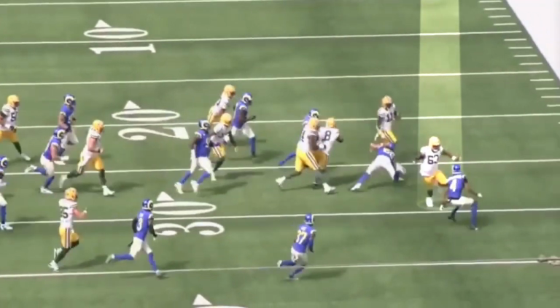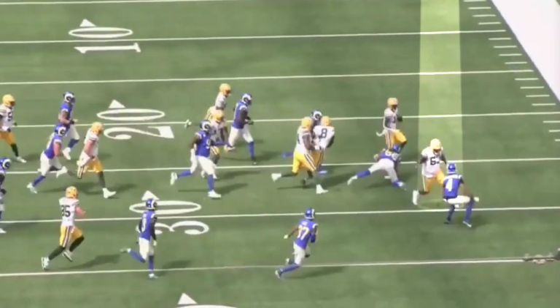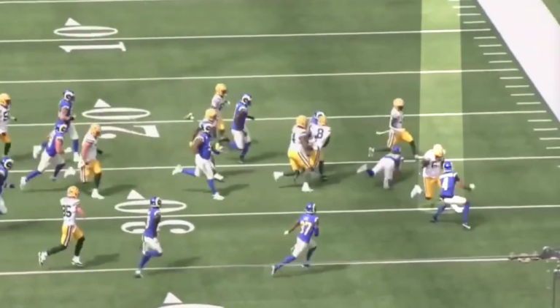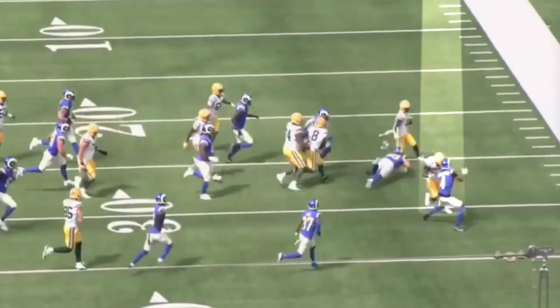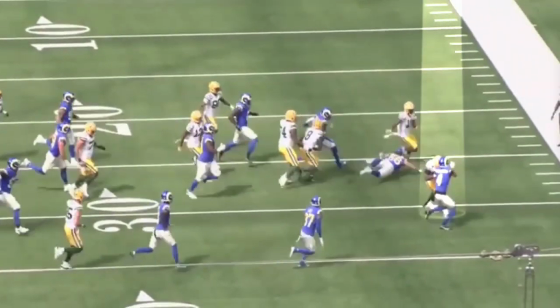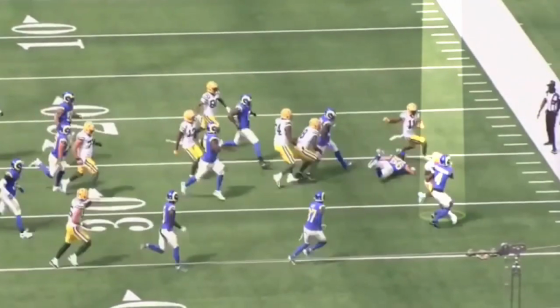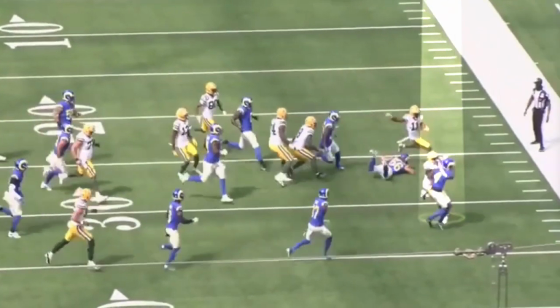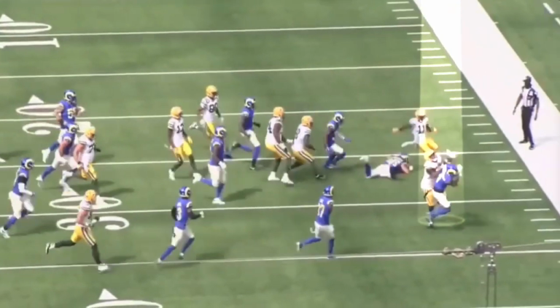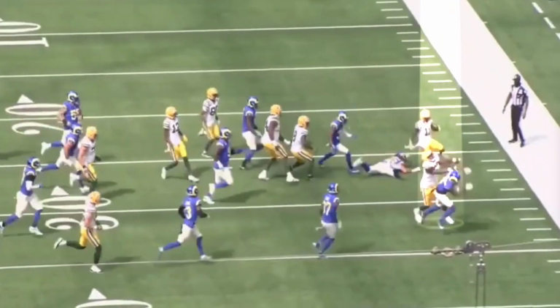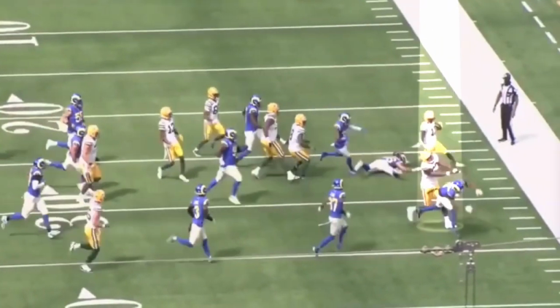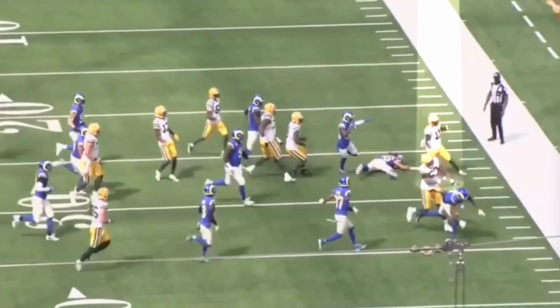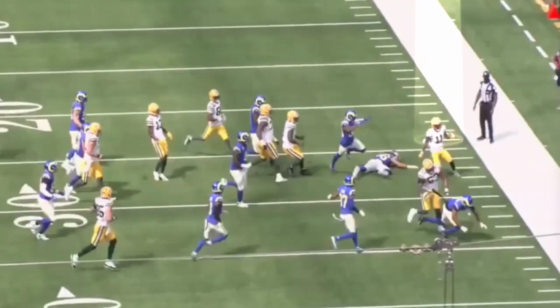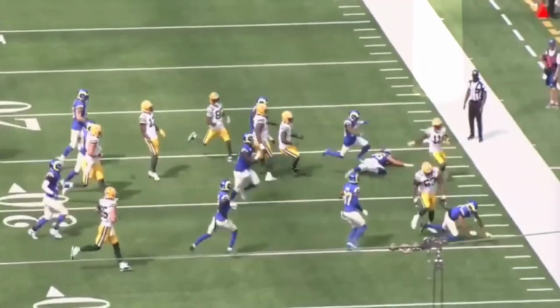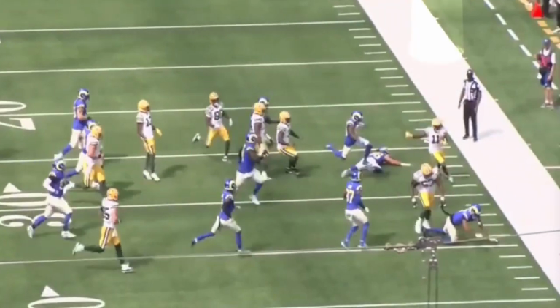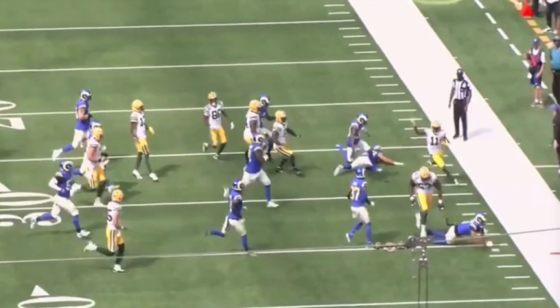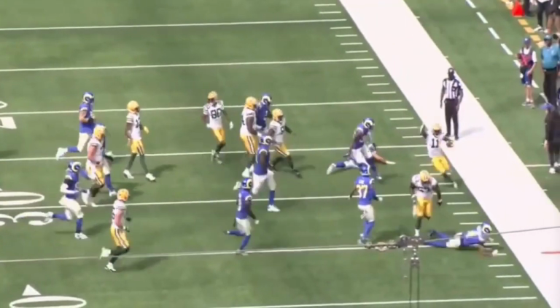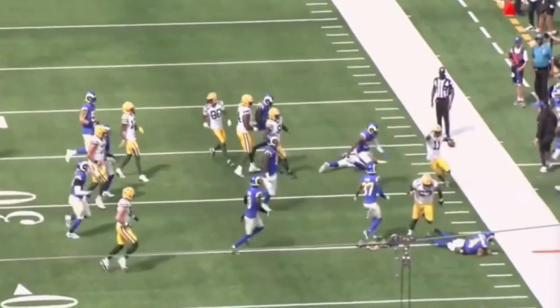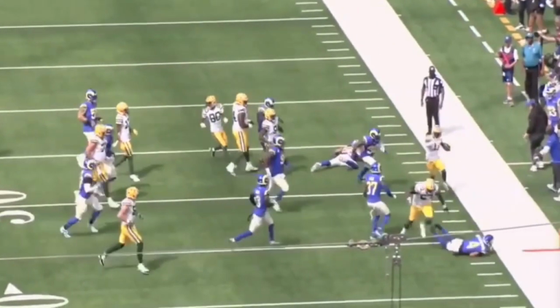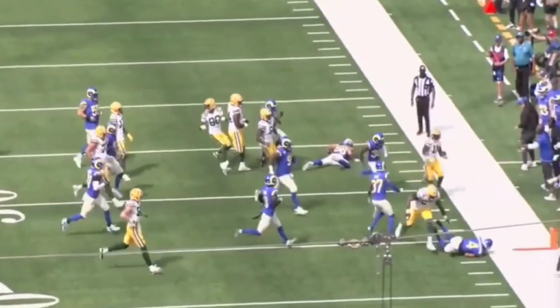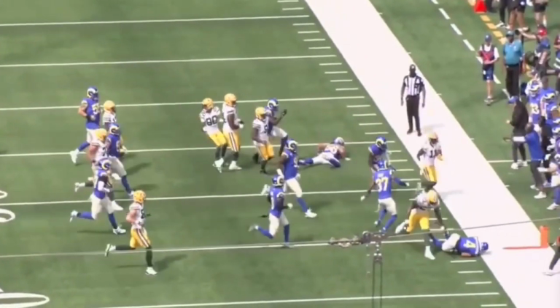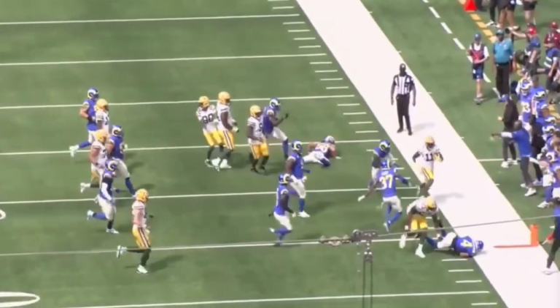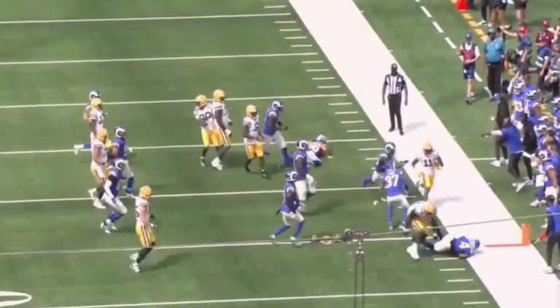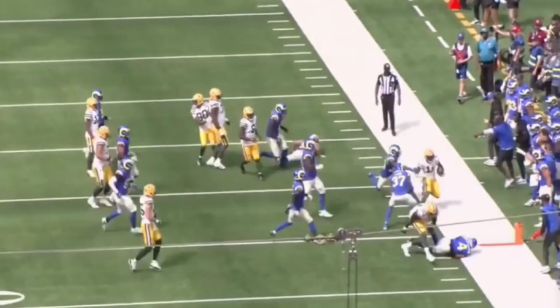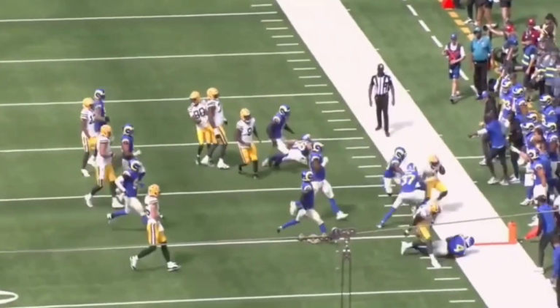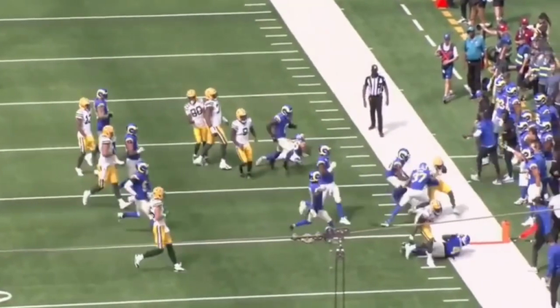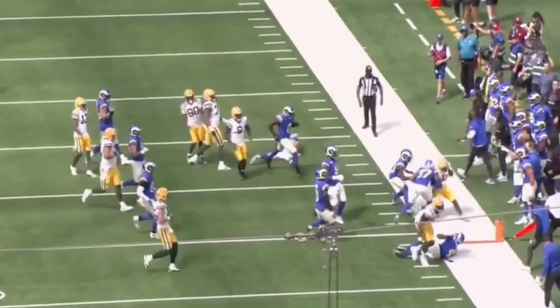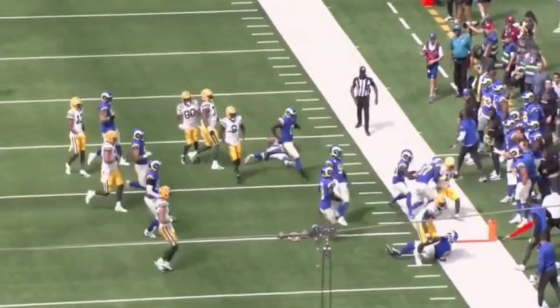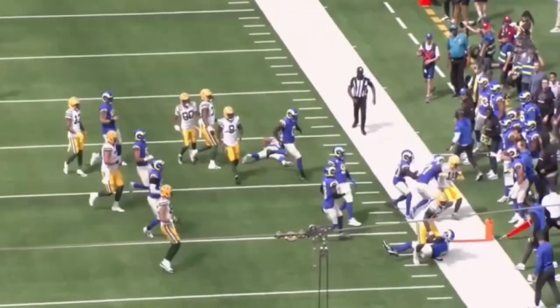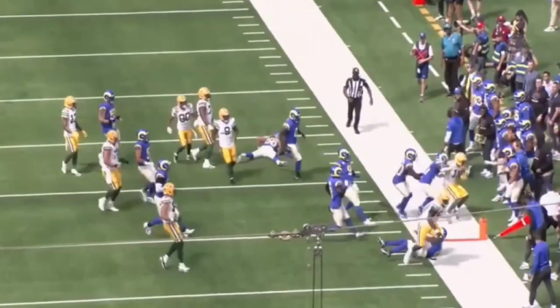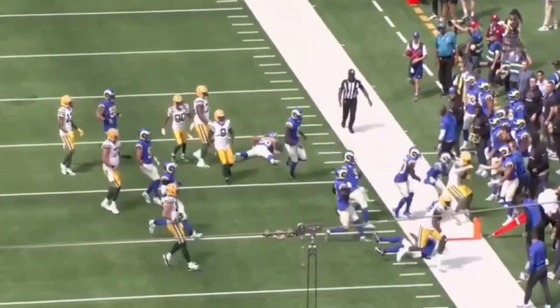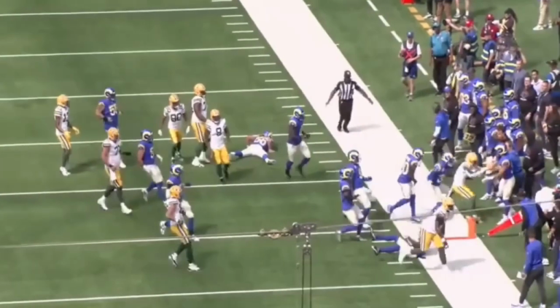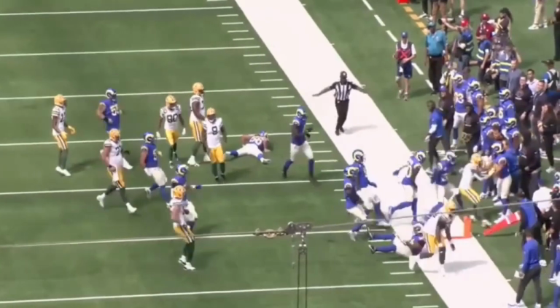Watch what happens to Killa Witherspoon — he just signed with this team. He has a deal with the left tackle on the perimeter, and he gets pancaked.